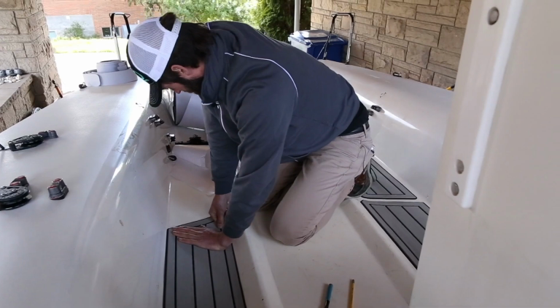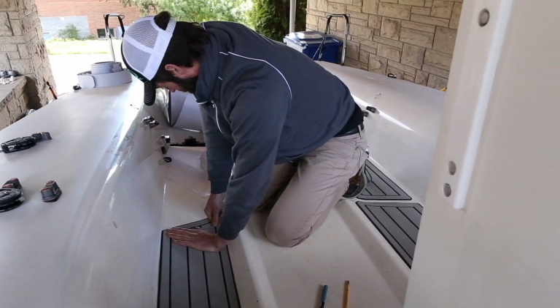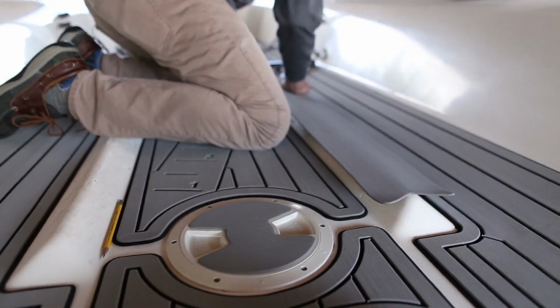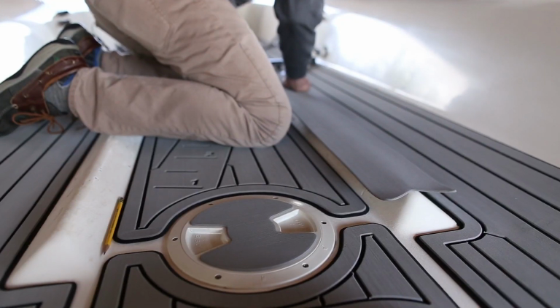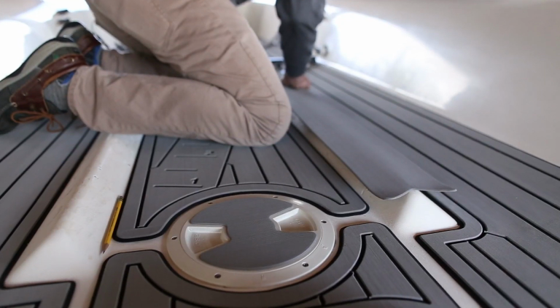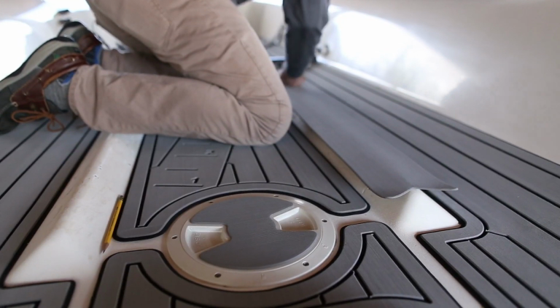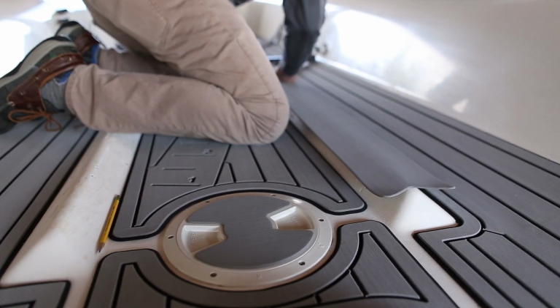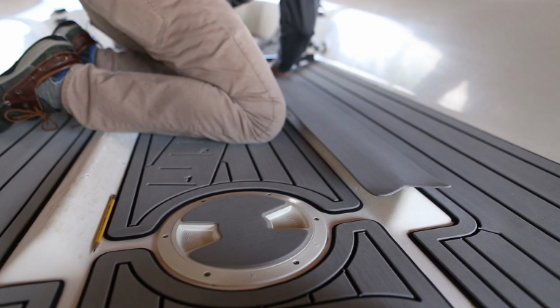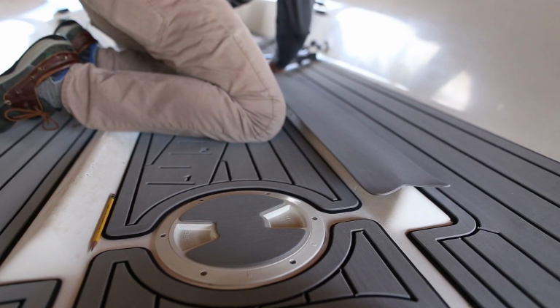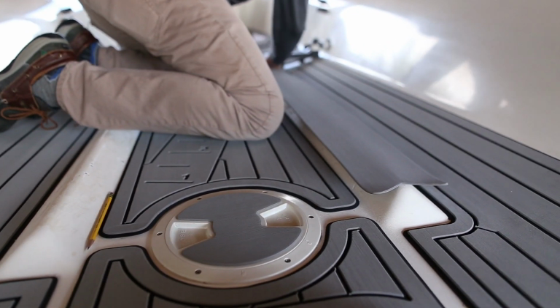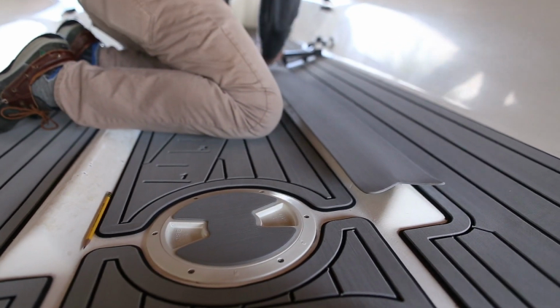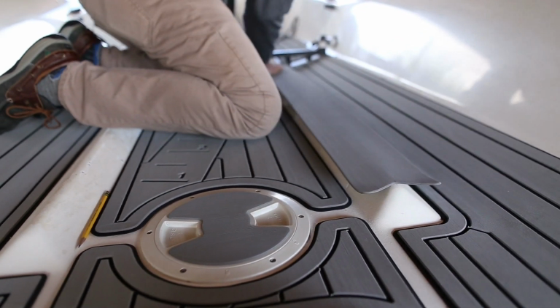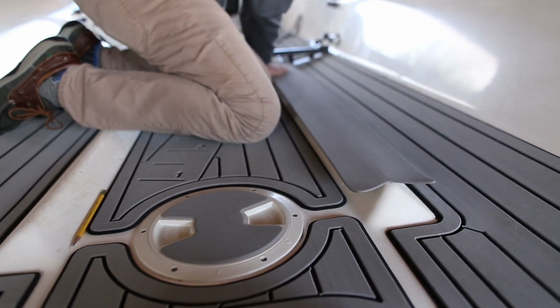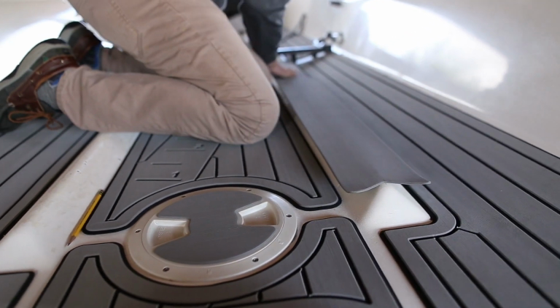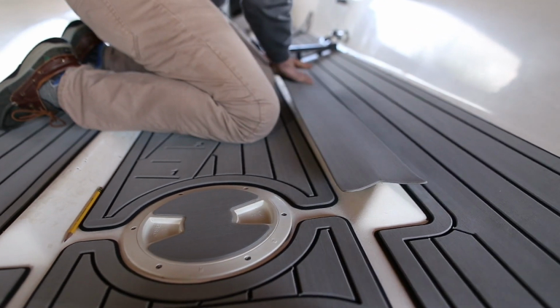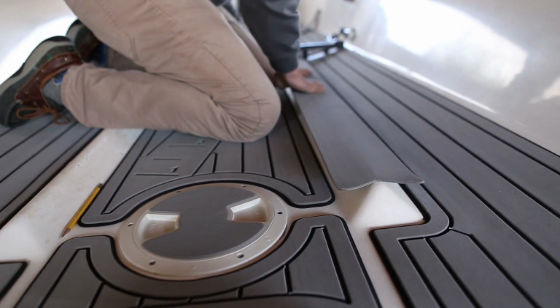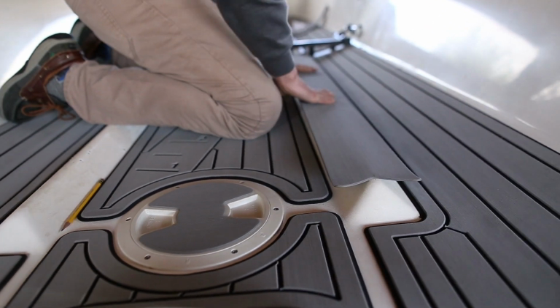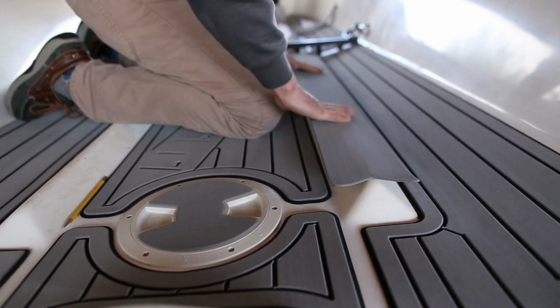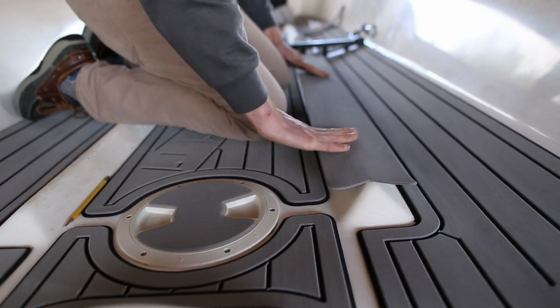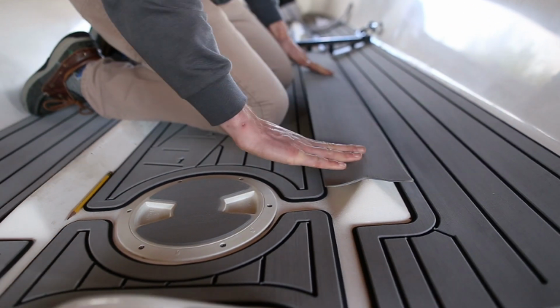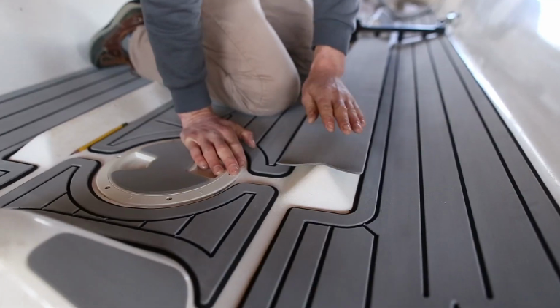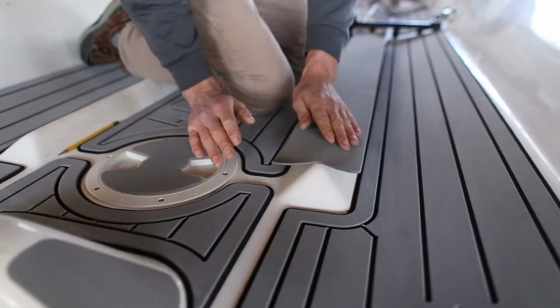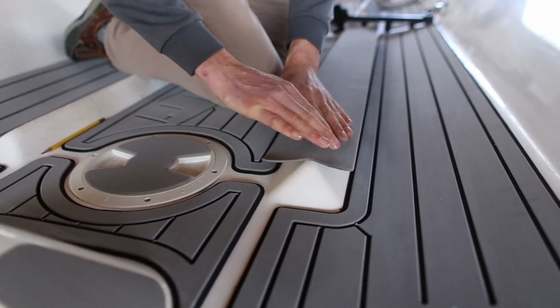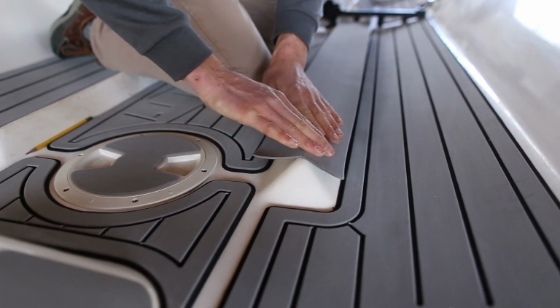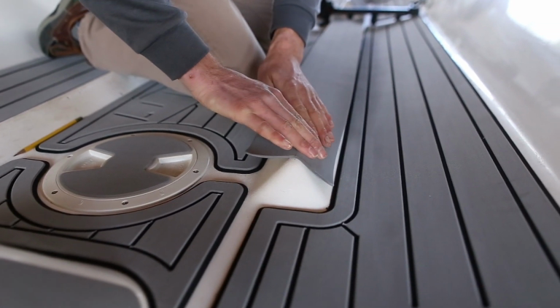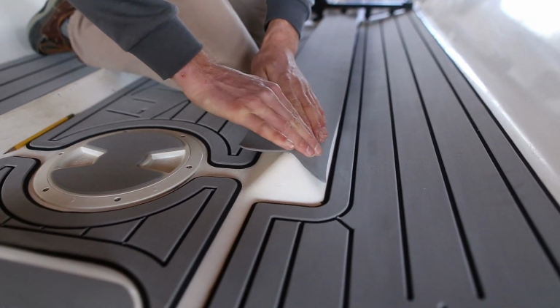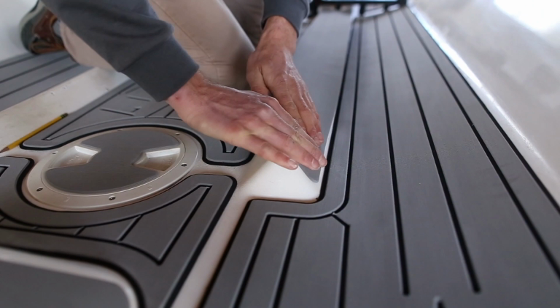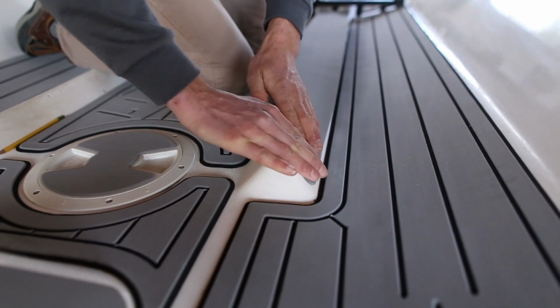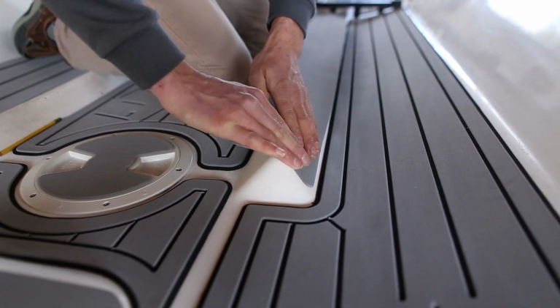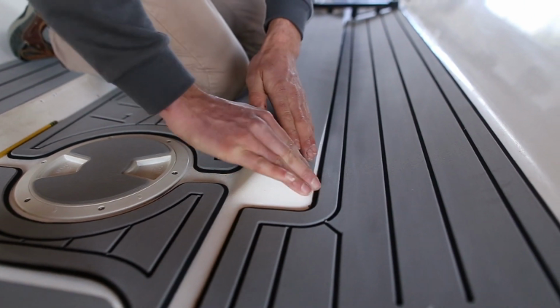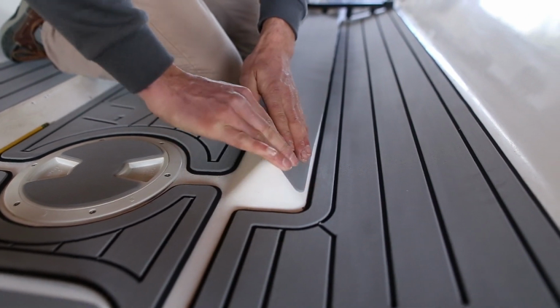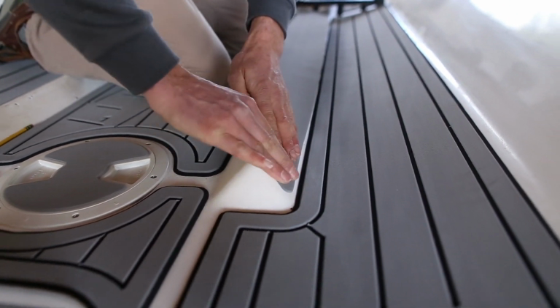For foot pushes, align the center on the peak before applying the foam. Then carefully fold down one side at a time.